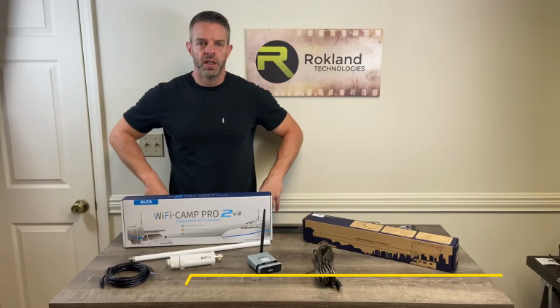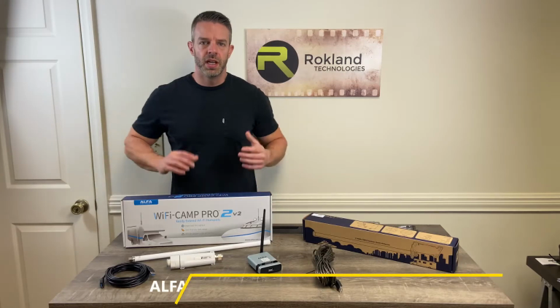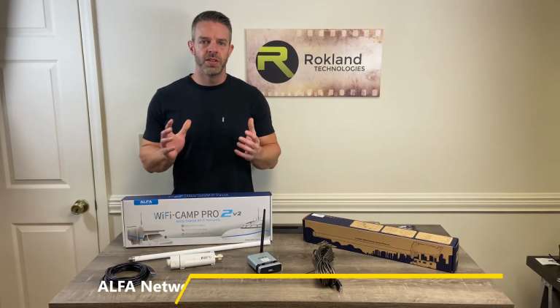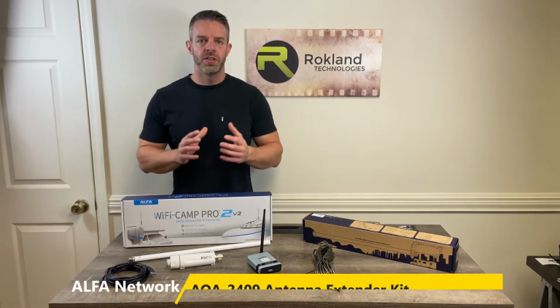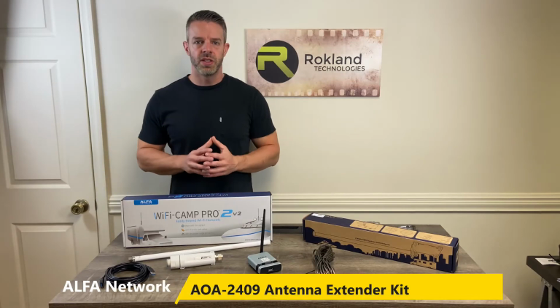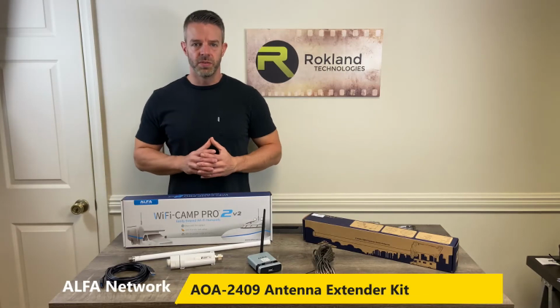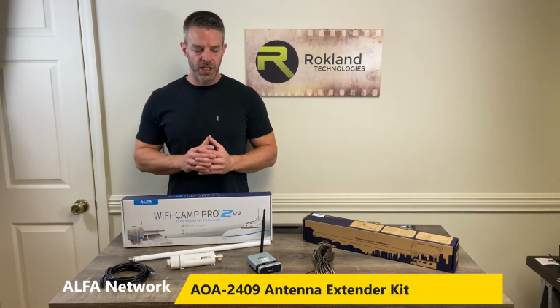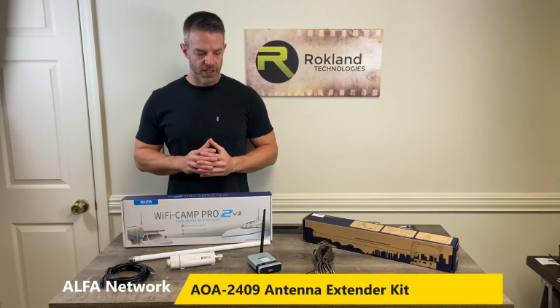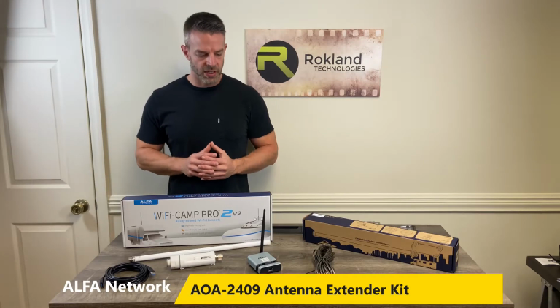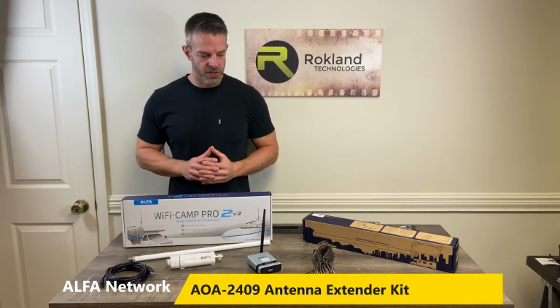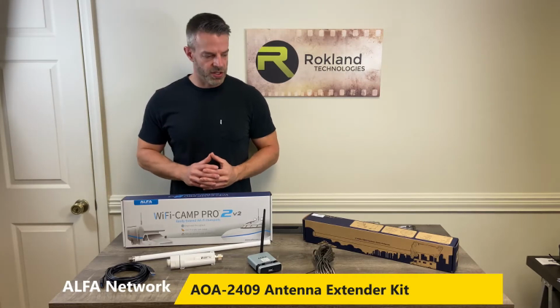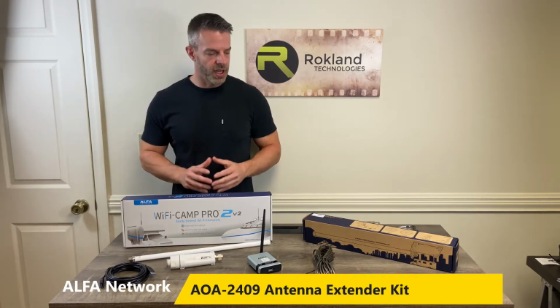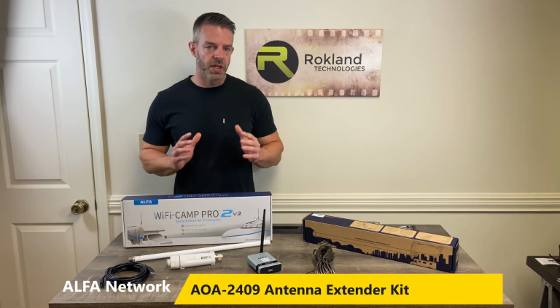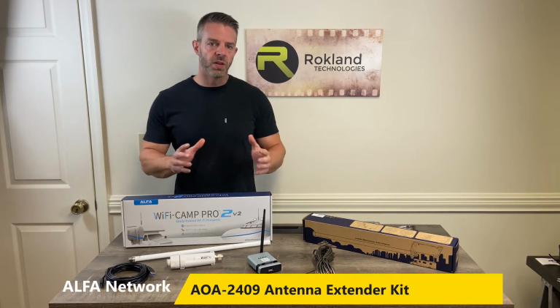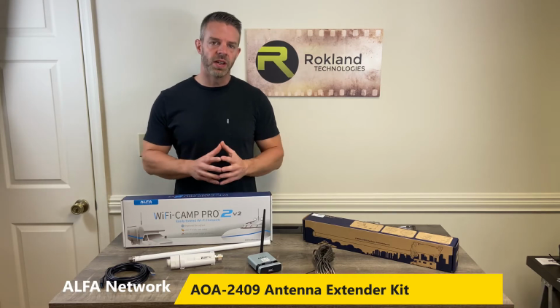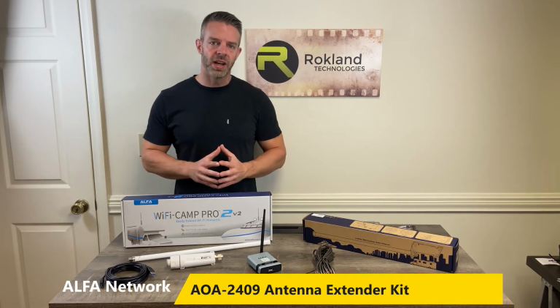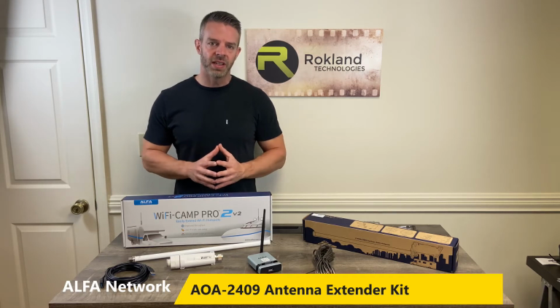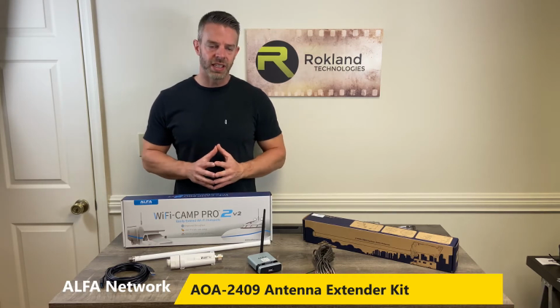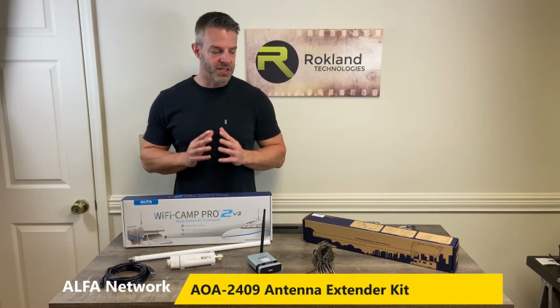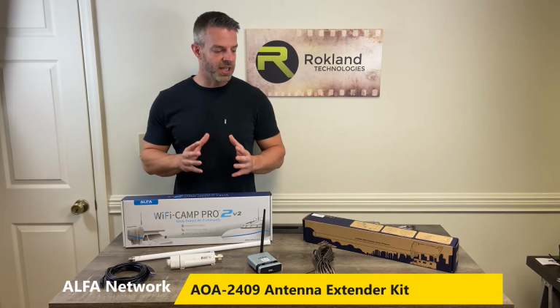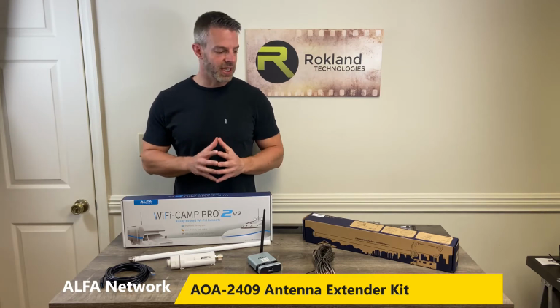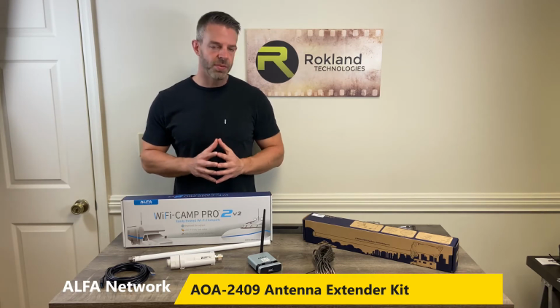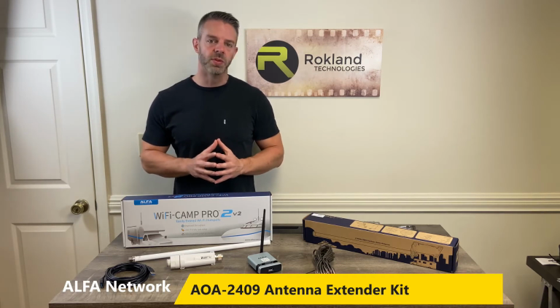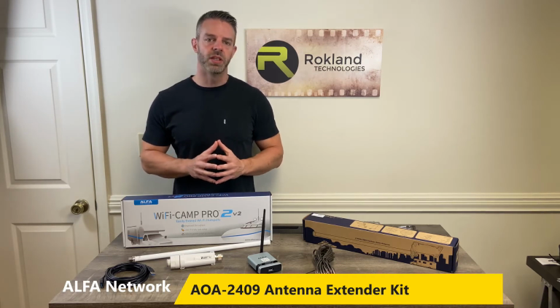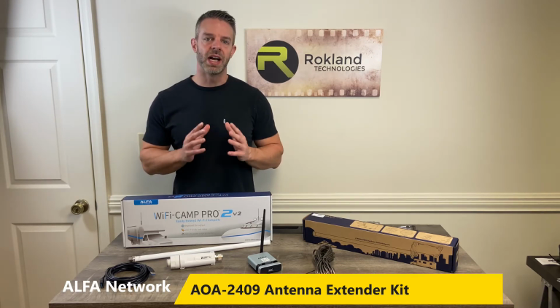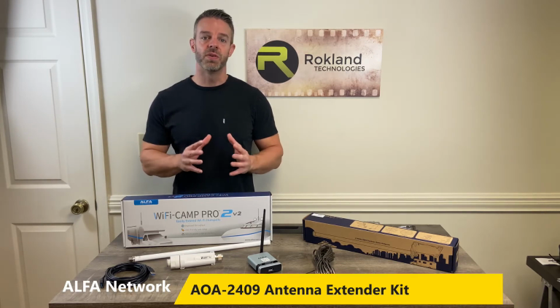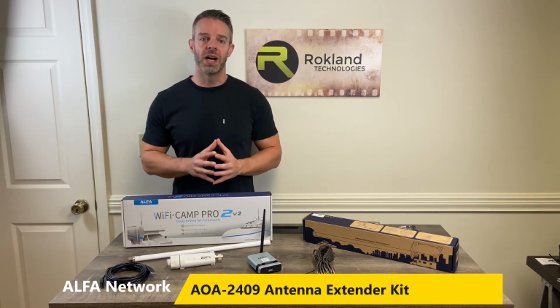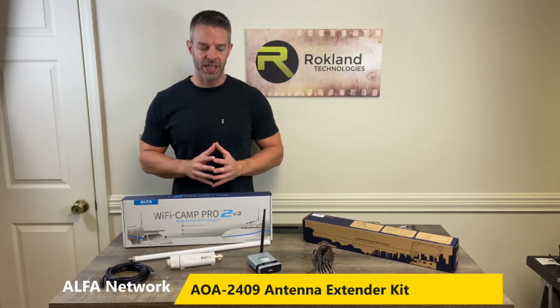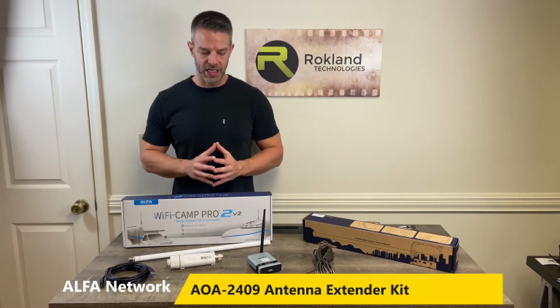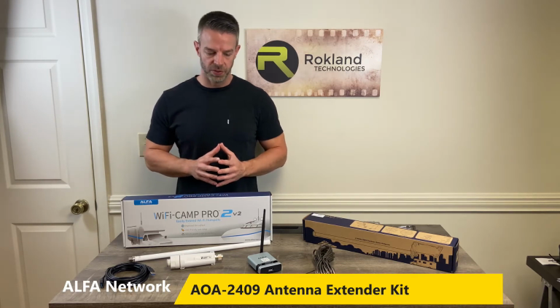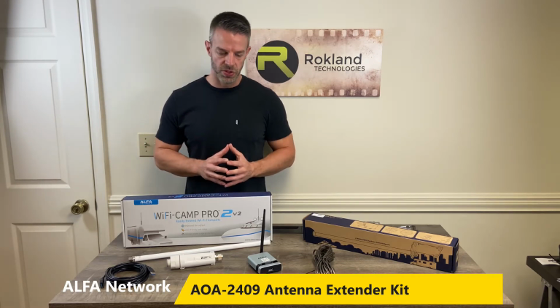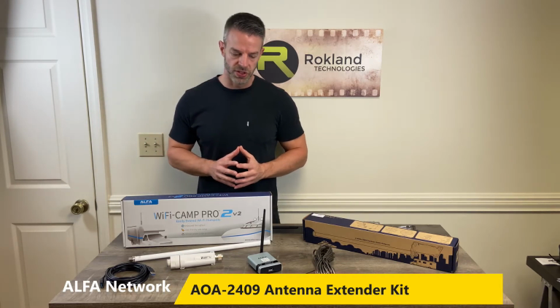Hi, this is Jason from Rockland Technologies and today we're going to go over how to extend the cable in your Alpha Wi-Fi Camp Pro system.